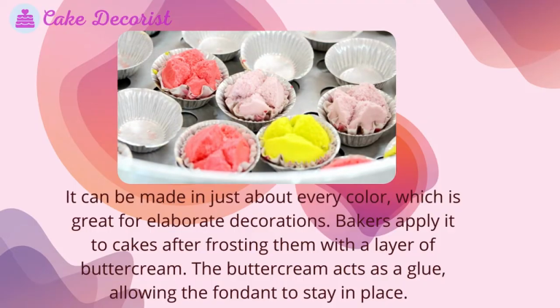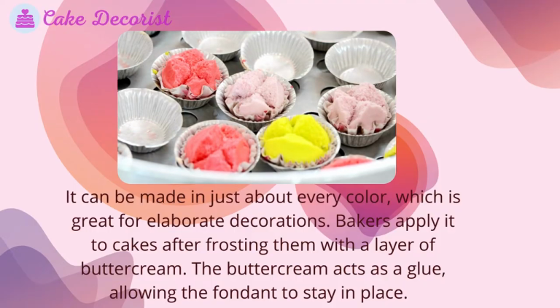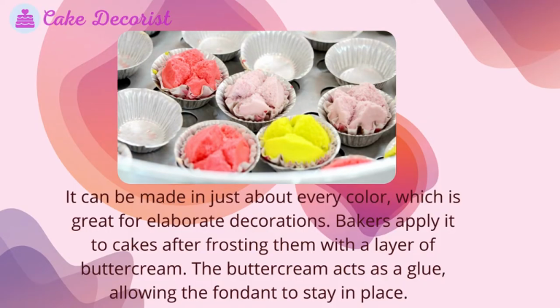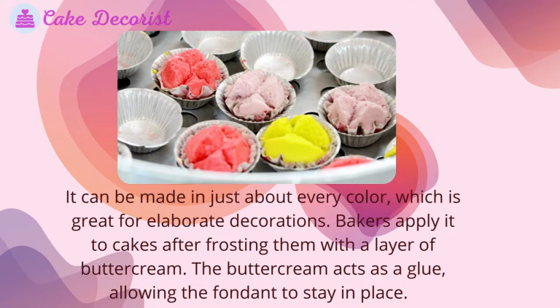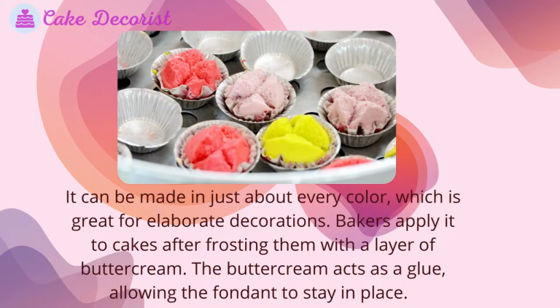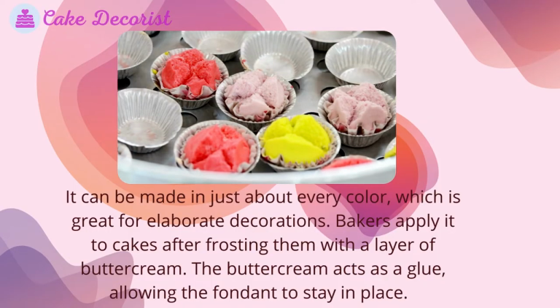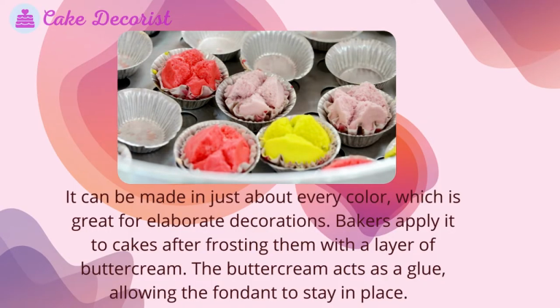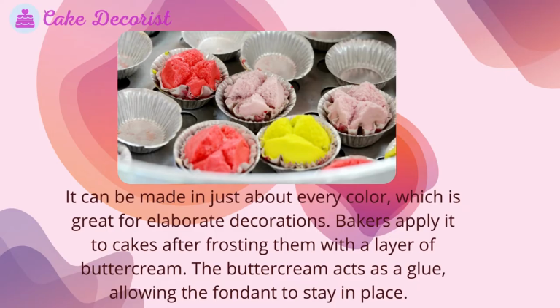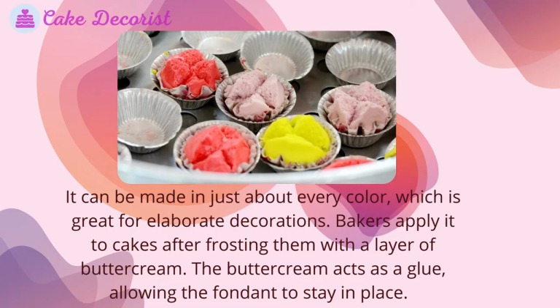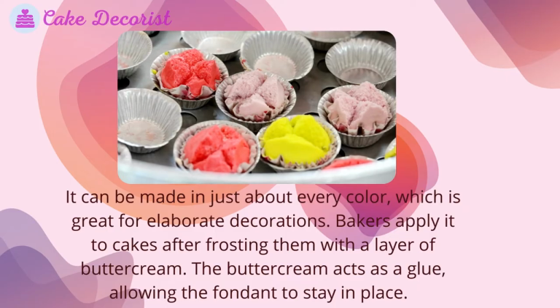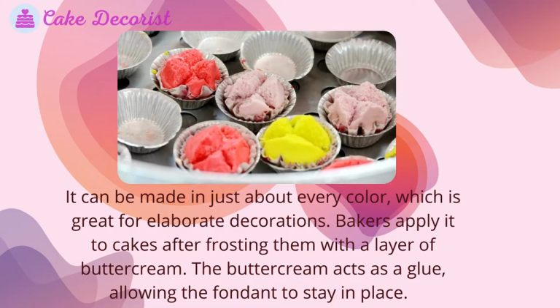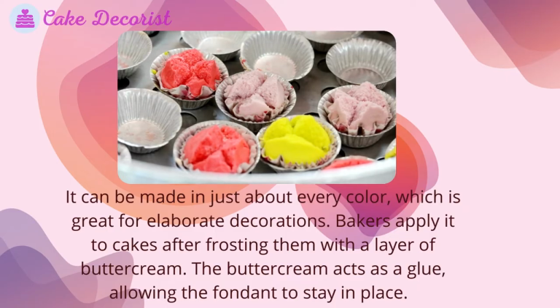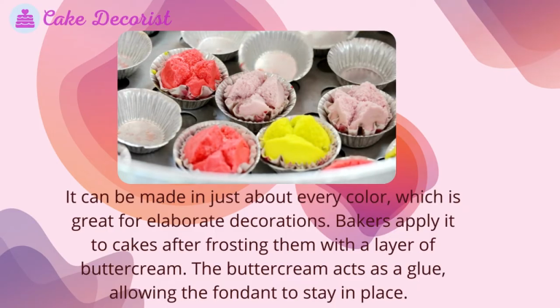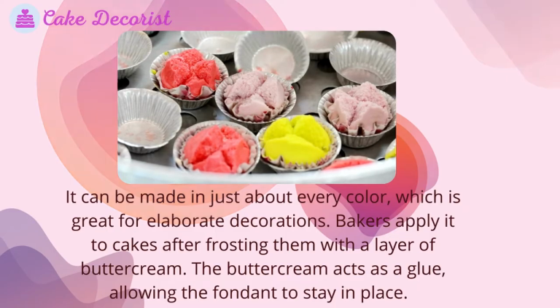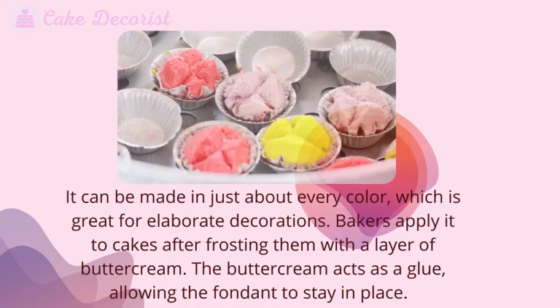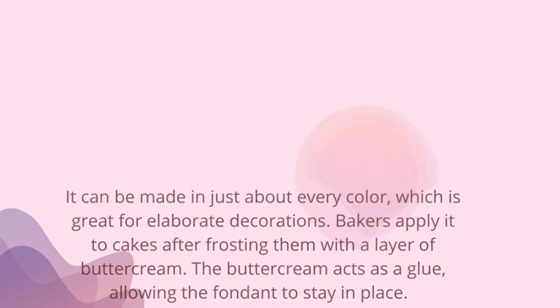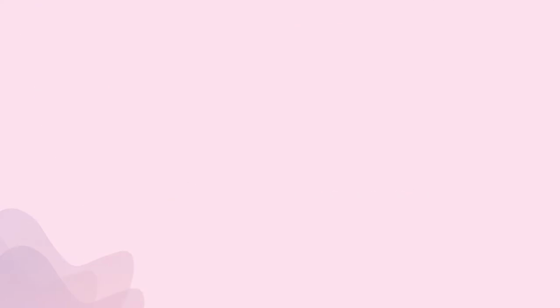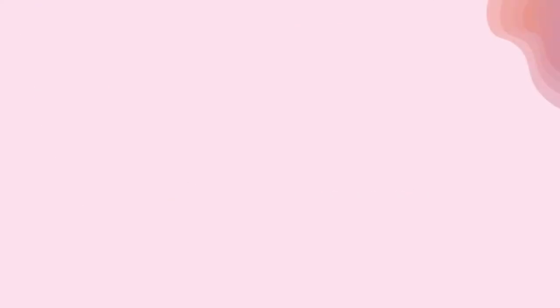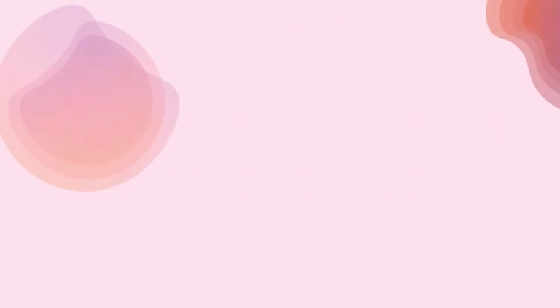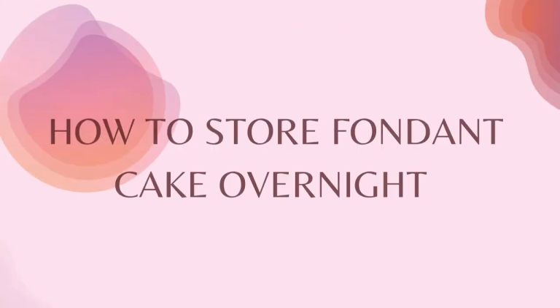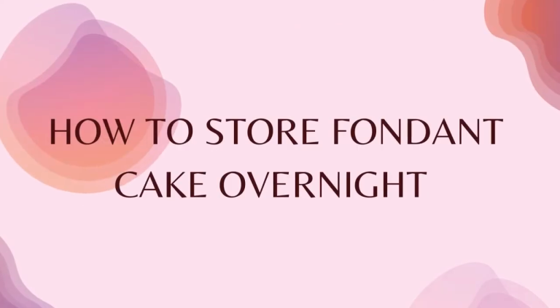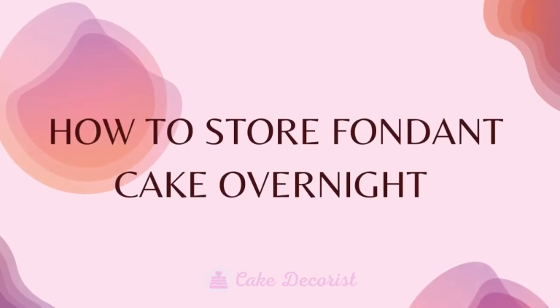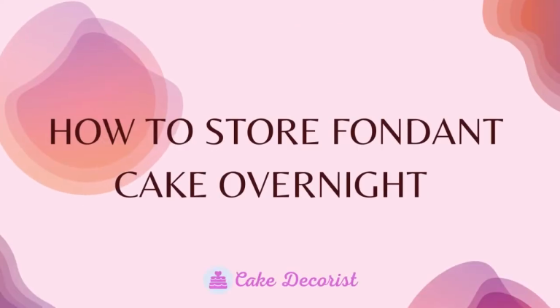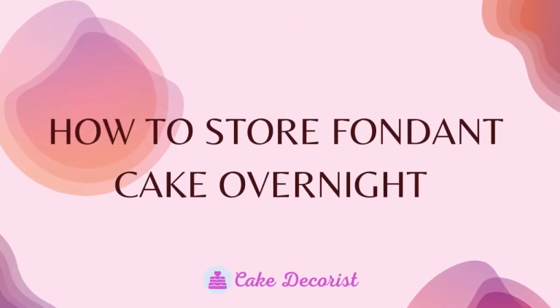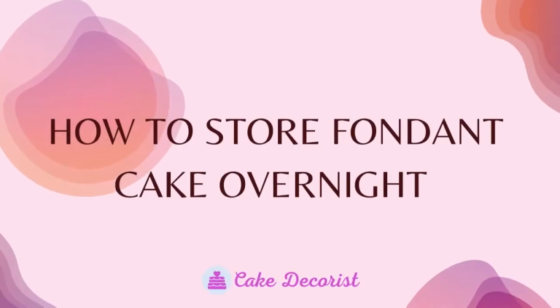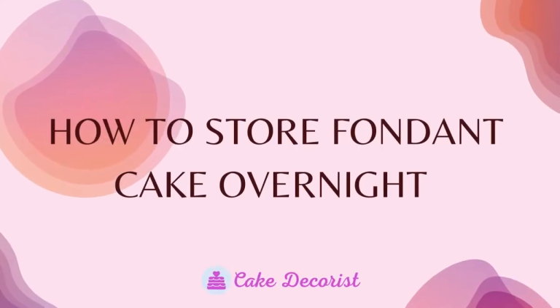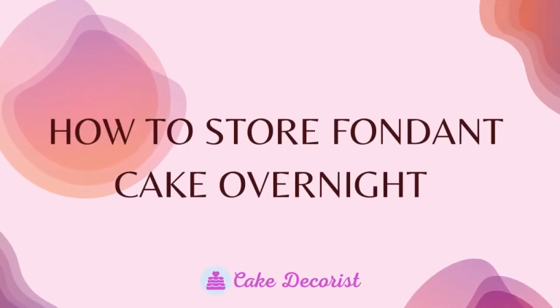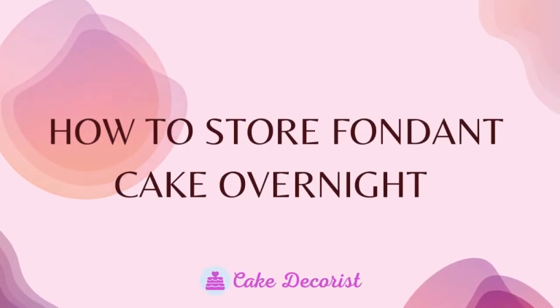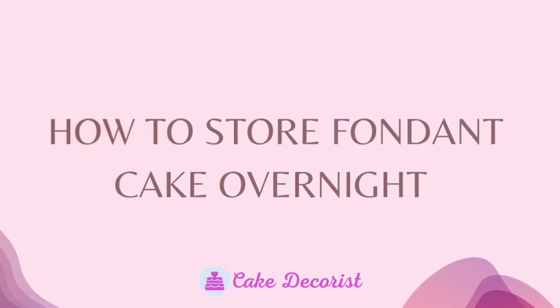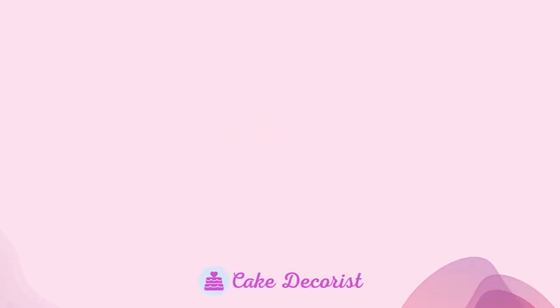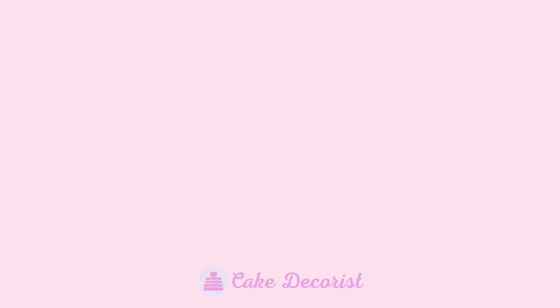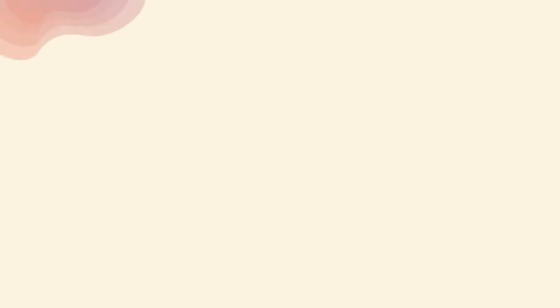Bakers apply fondant to cakes after frosting them with a layer of buttercream. The buttercream acts as a glue, allowing the fondant to stay in place.